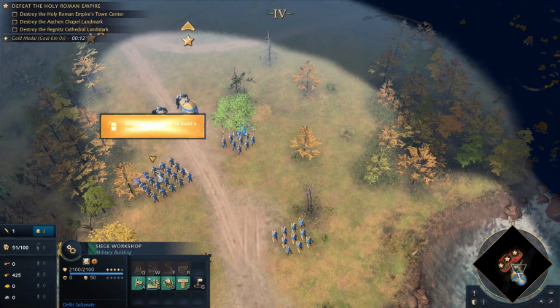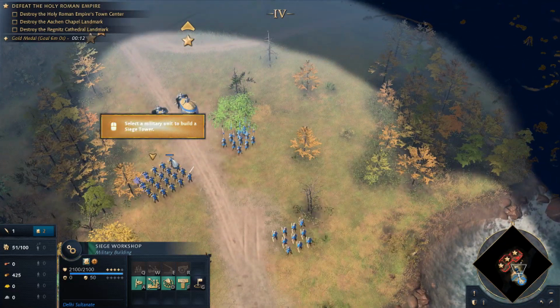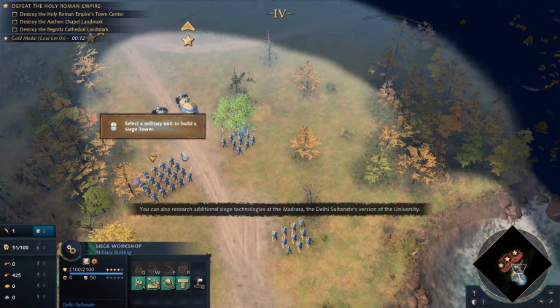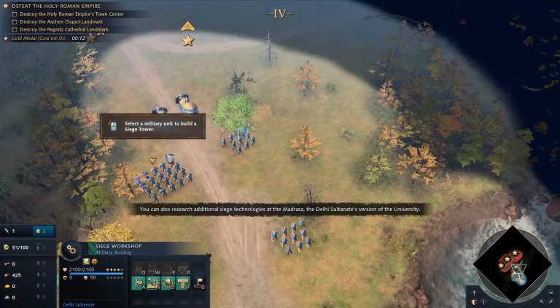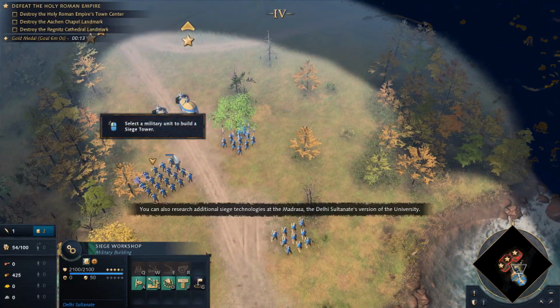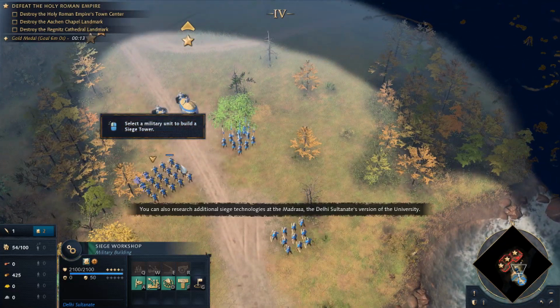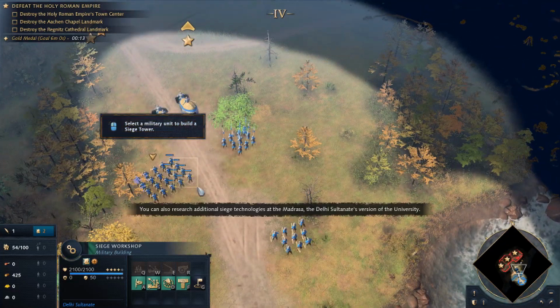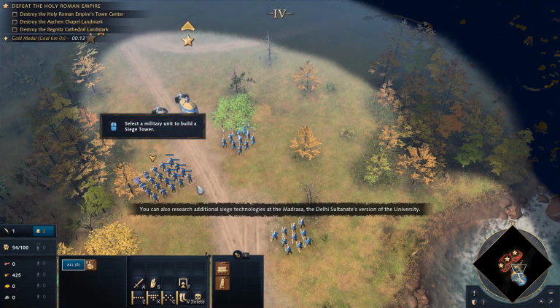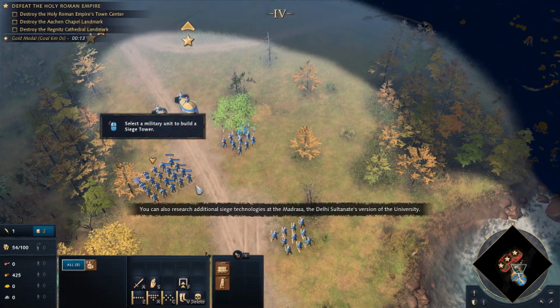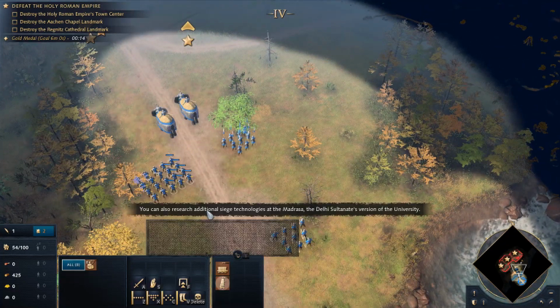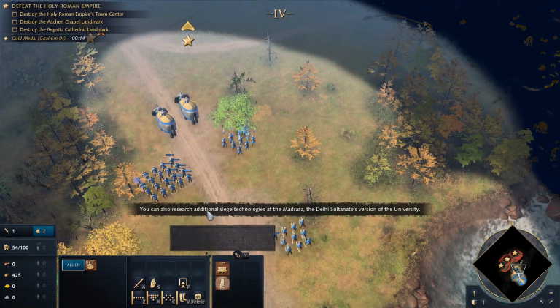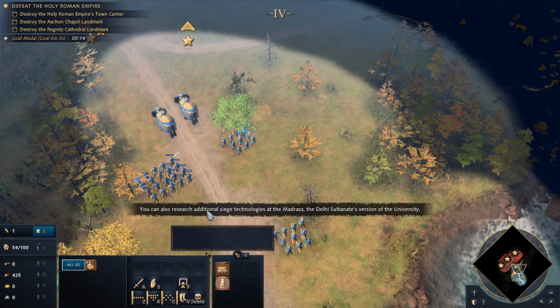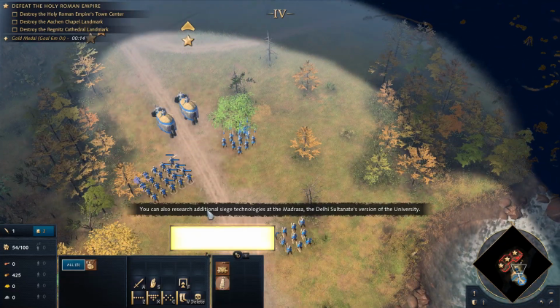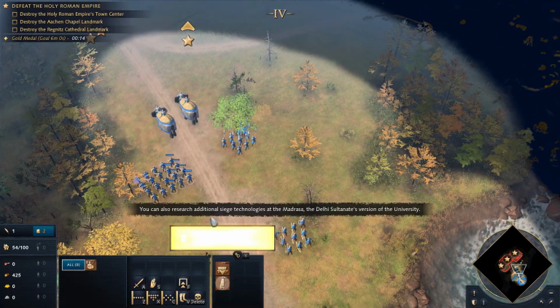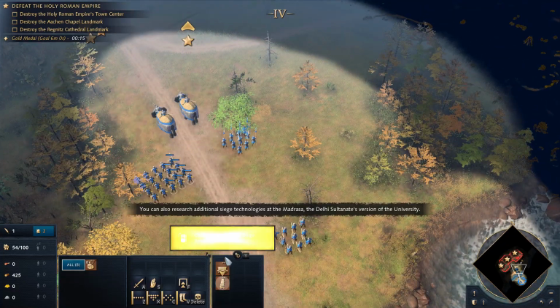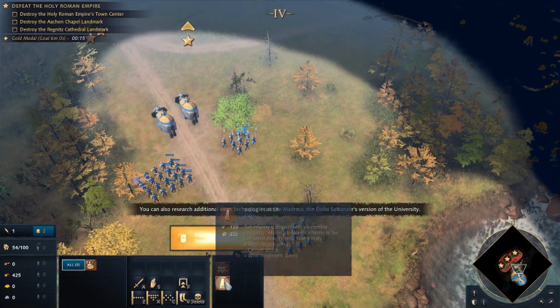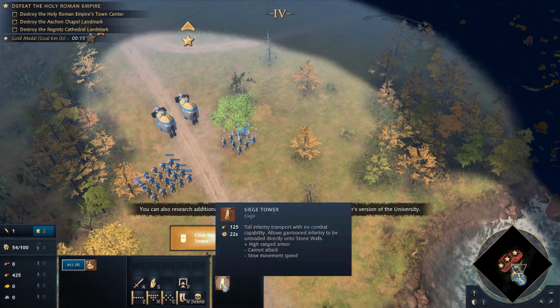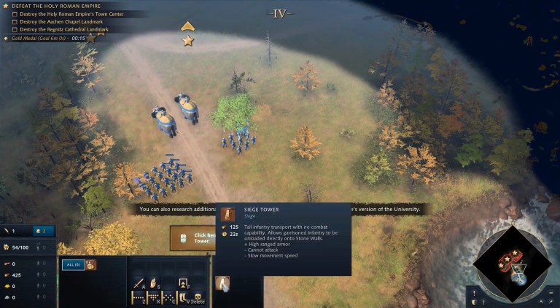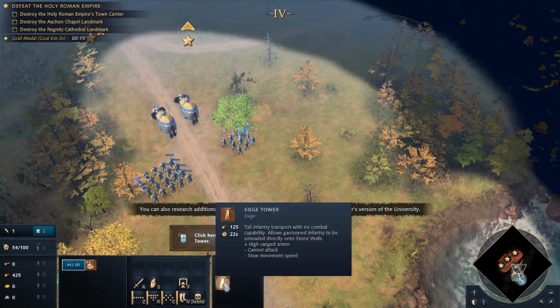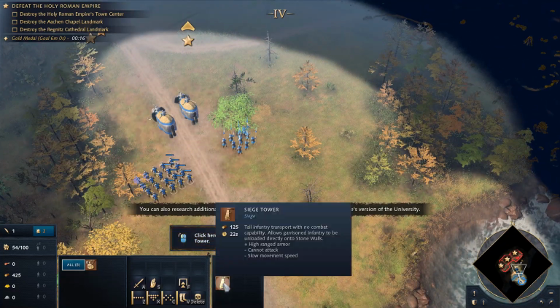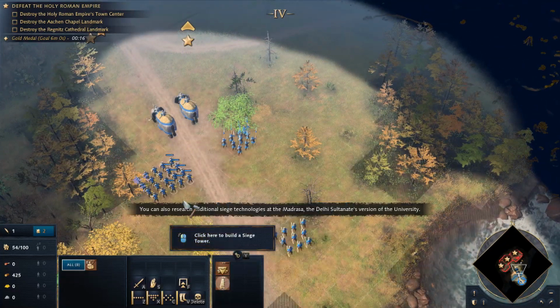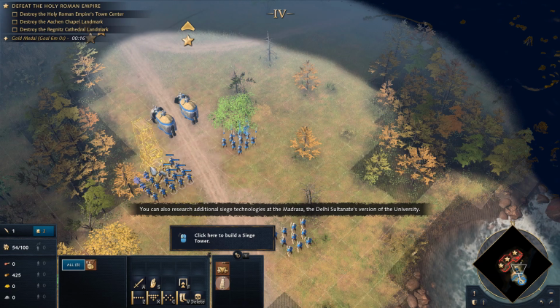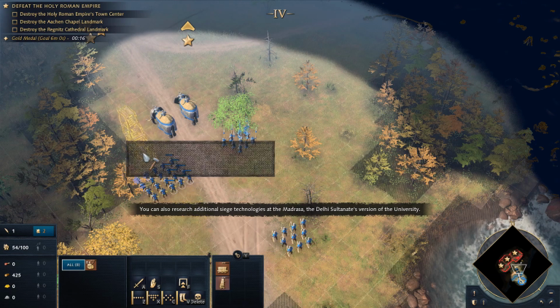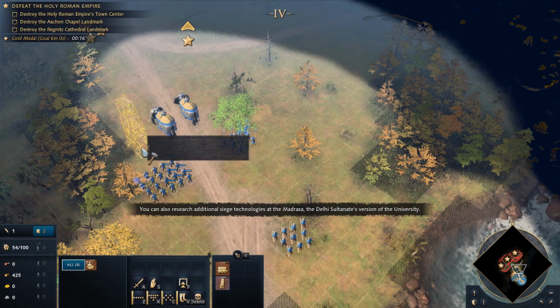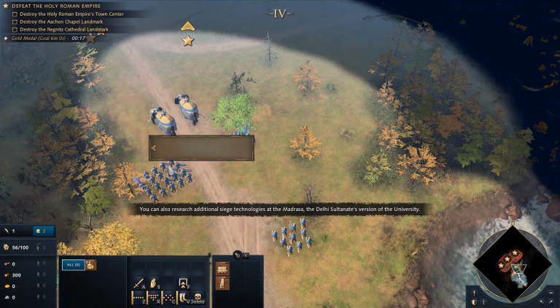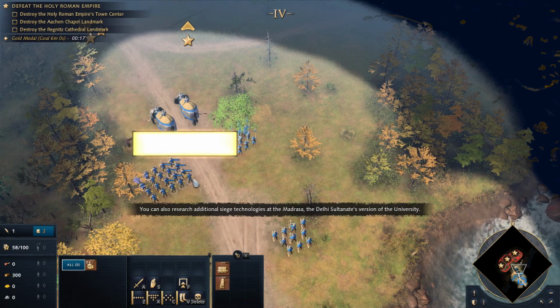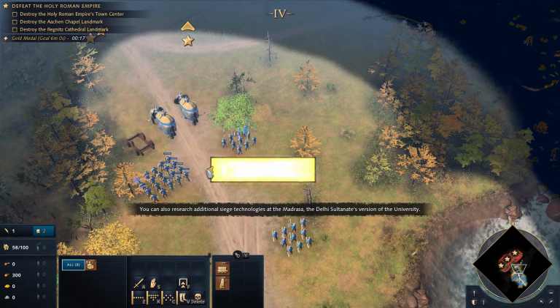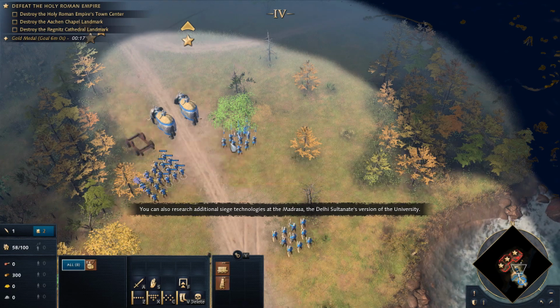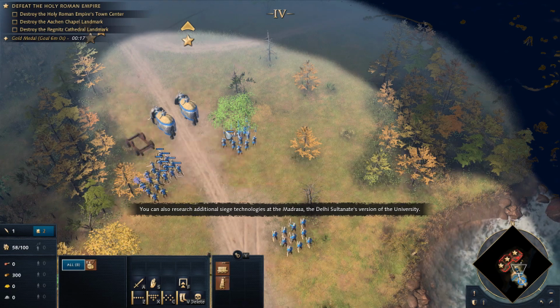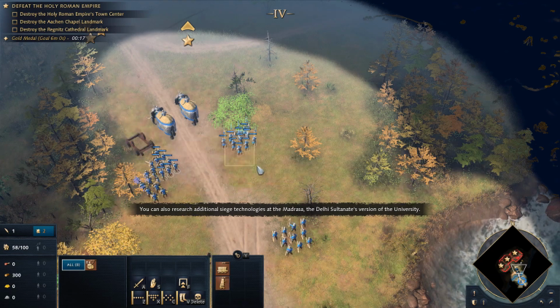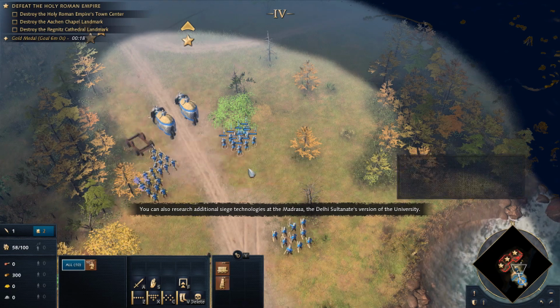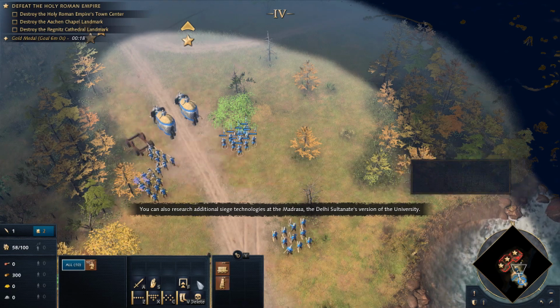You can also research additional siege technologies at the Madrasa, the Delhi Sultanate's version of the university.